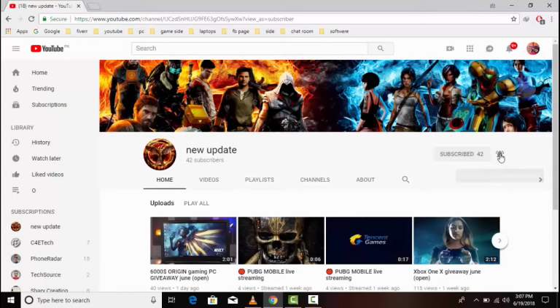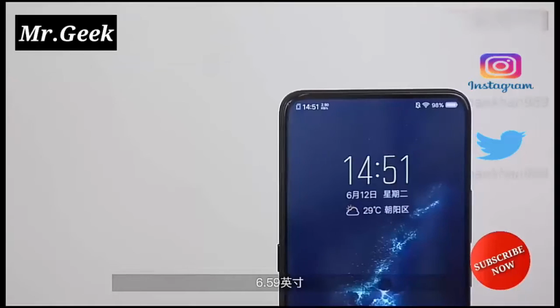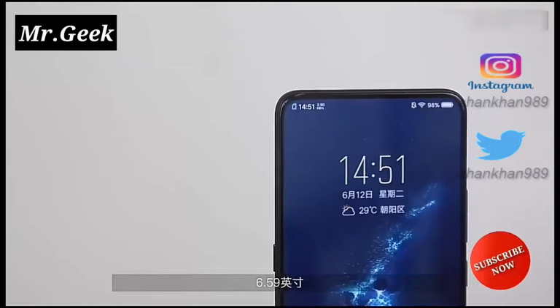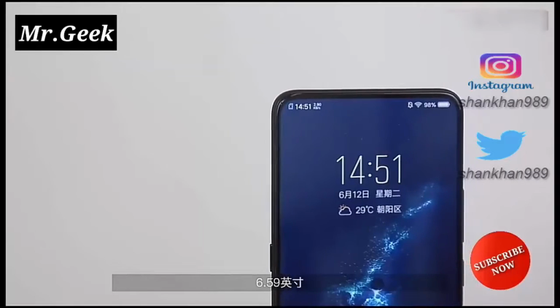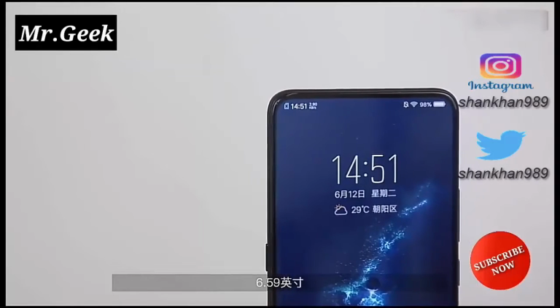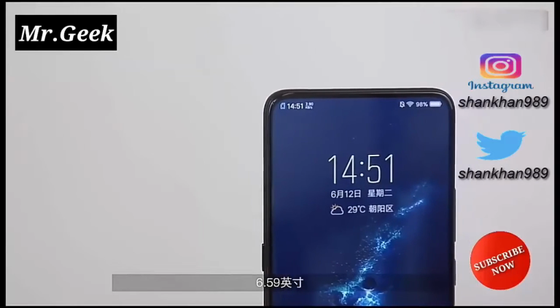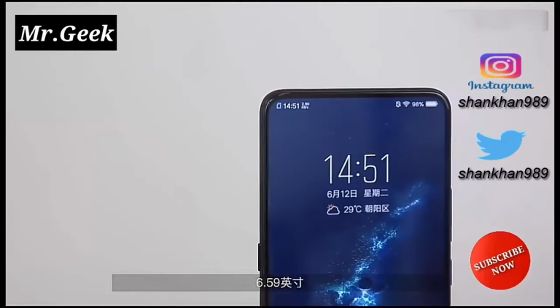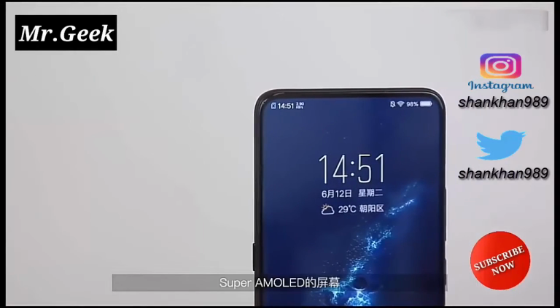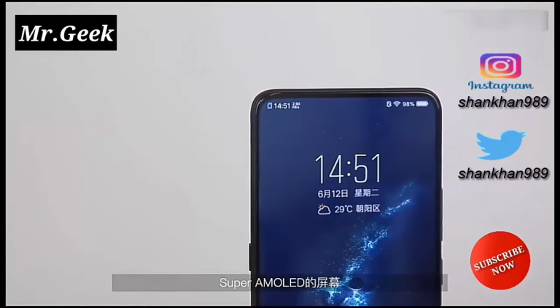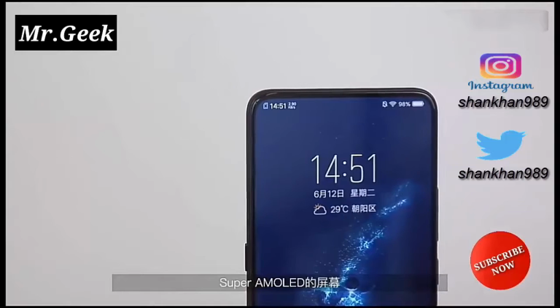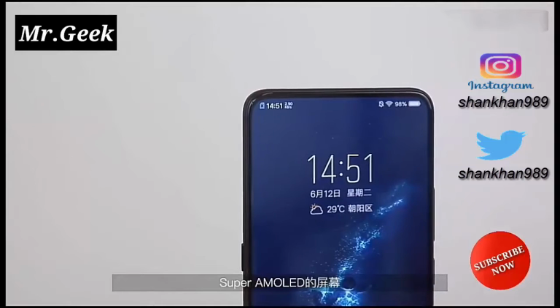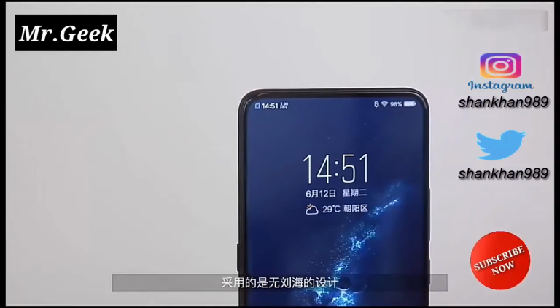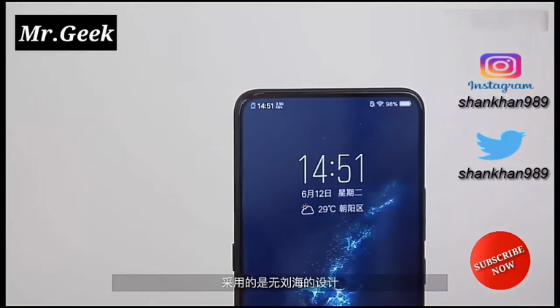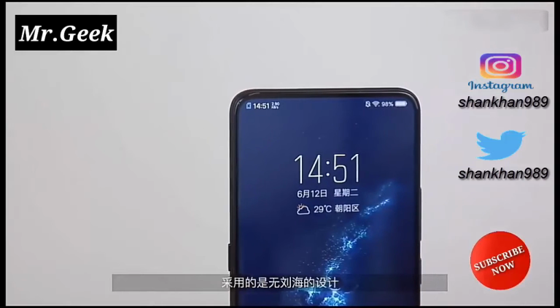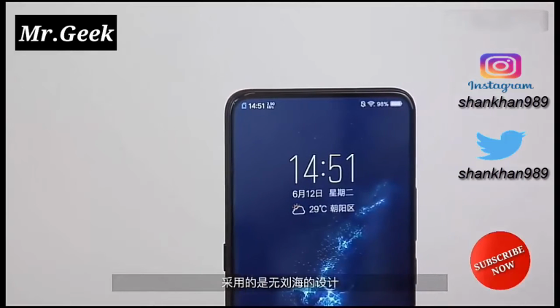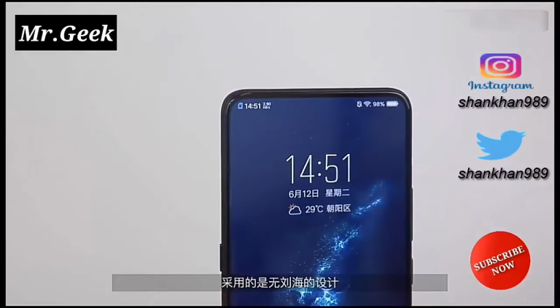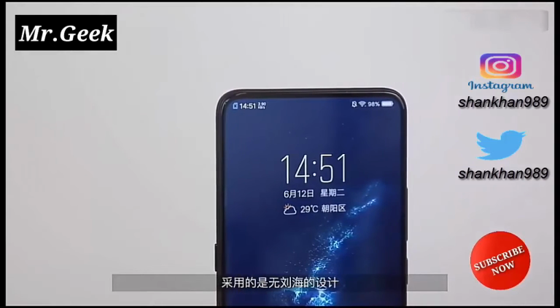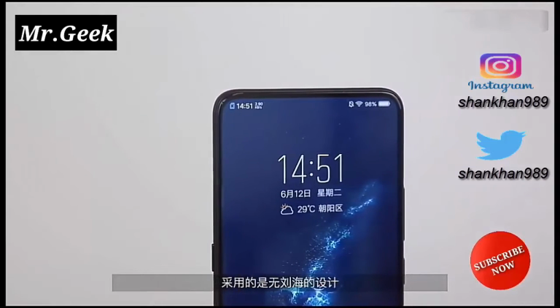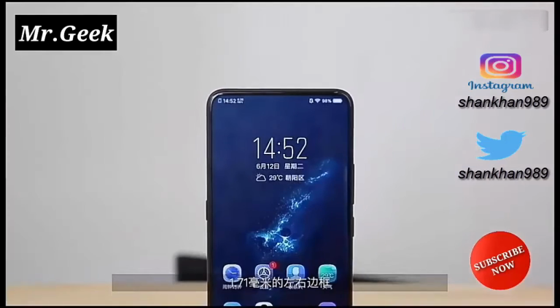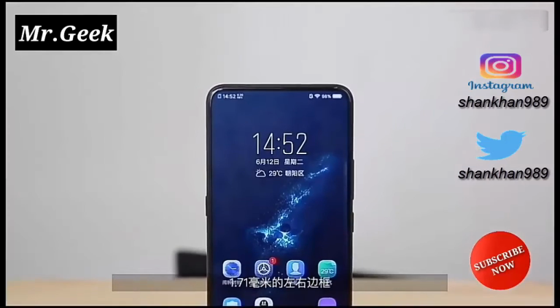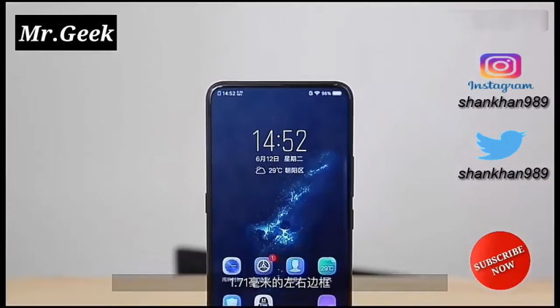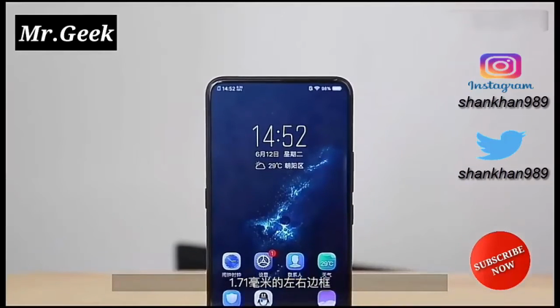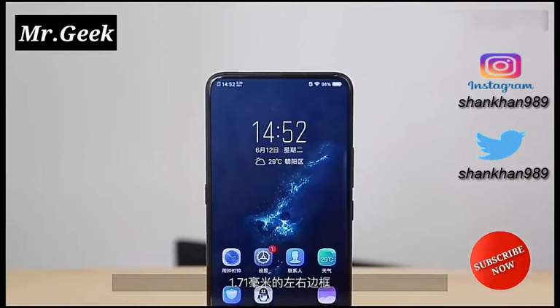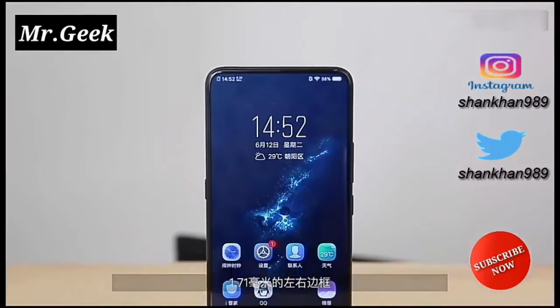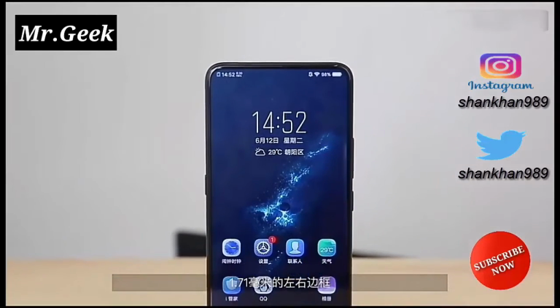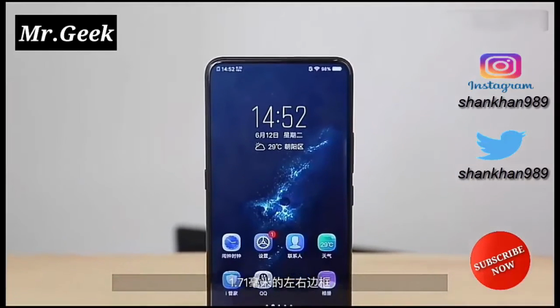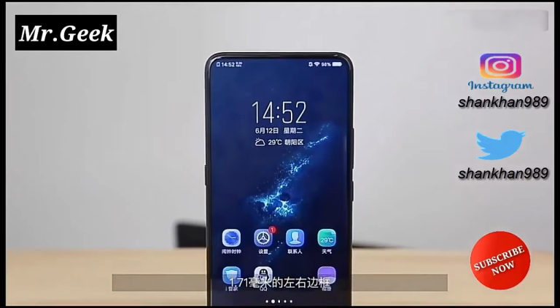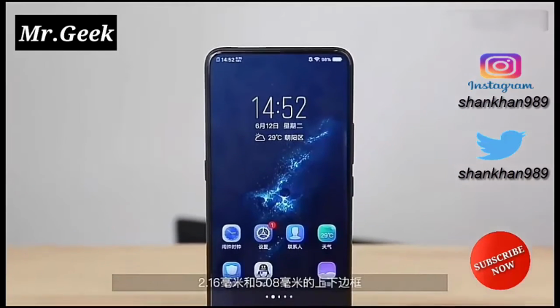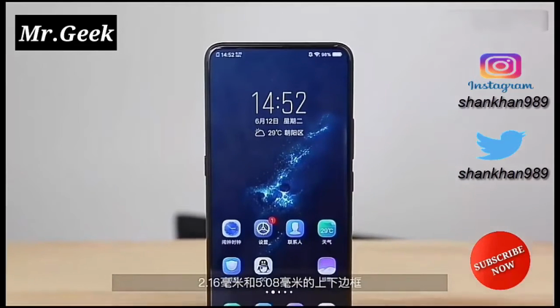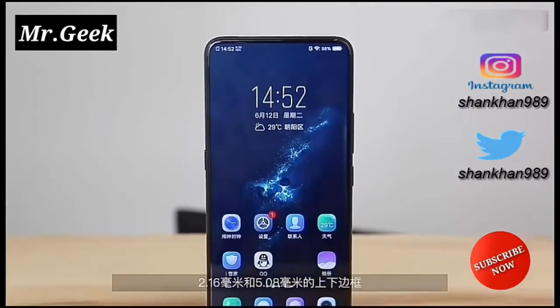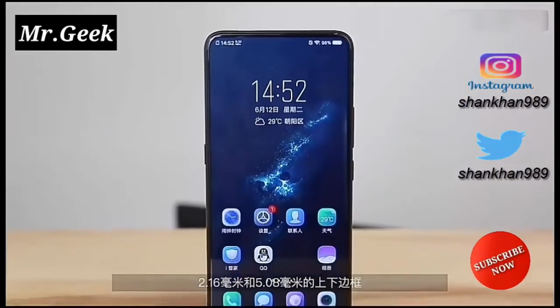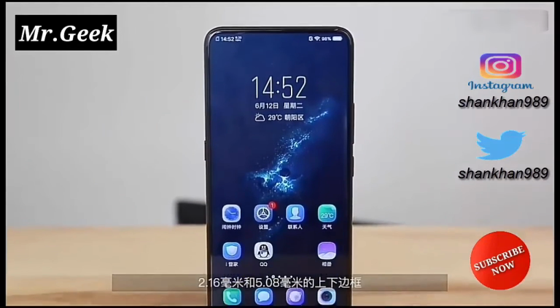Today, at a launch event in China, Vivo has announced its much-anticipated smartphone, Vivo Nex.